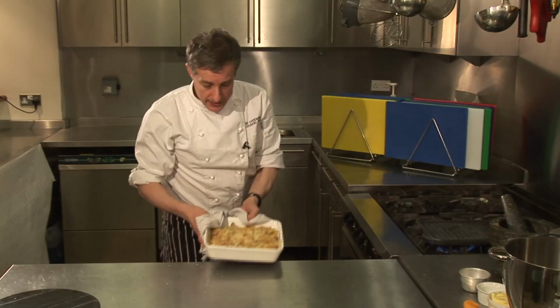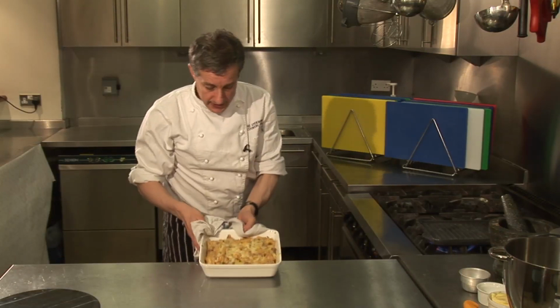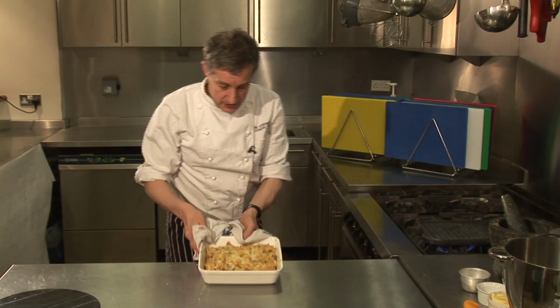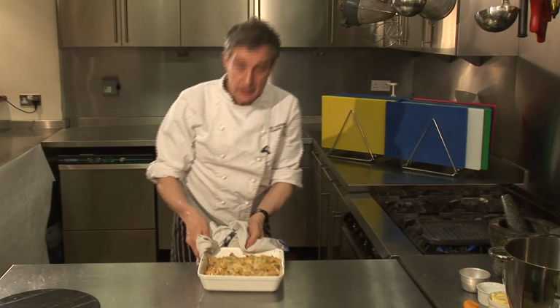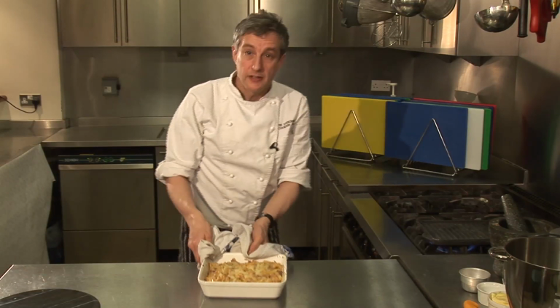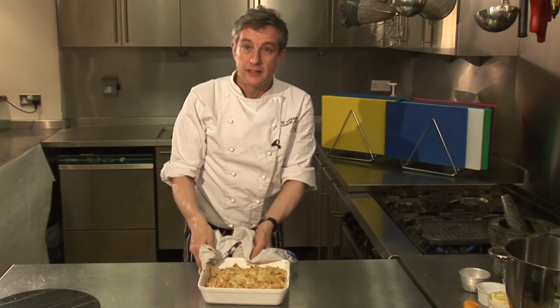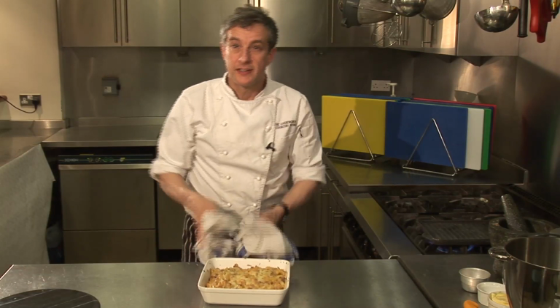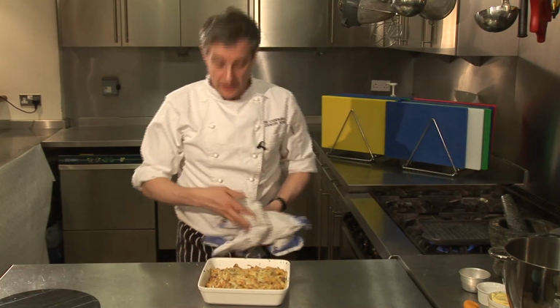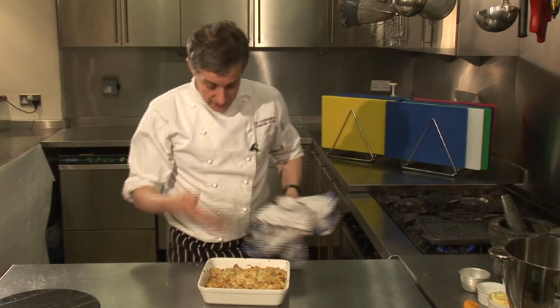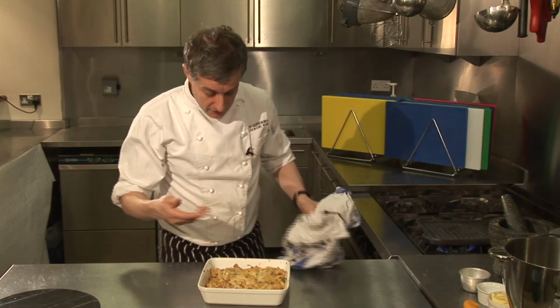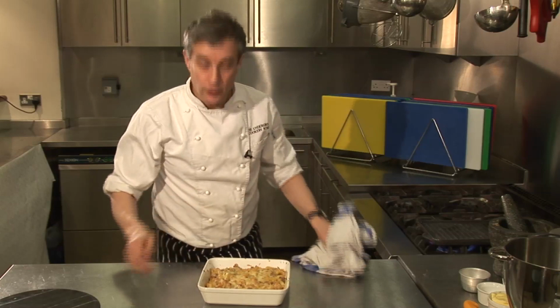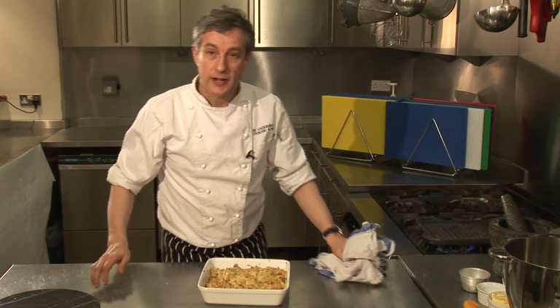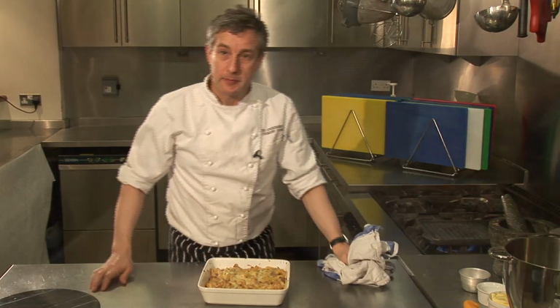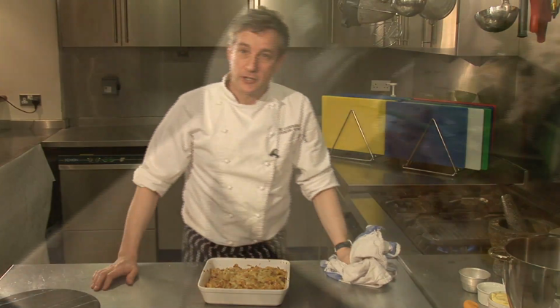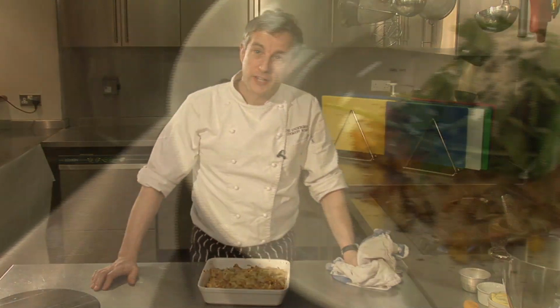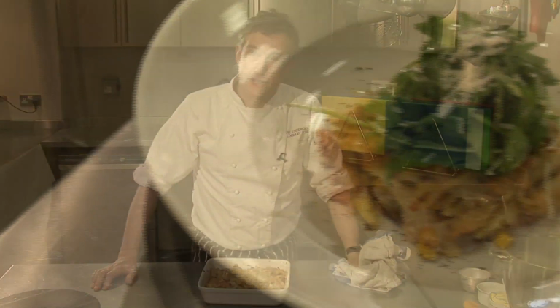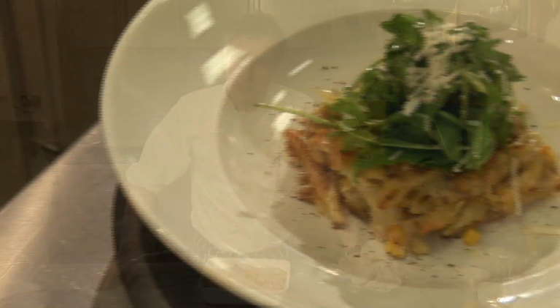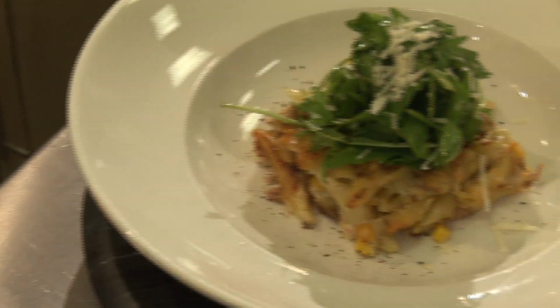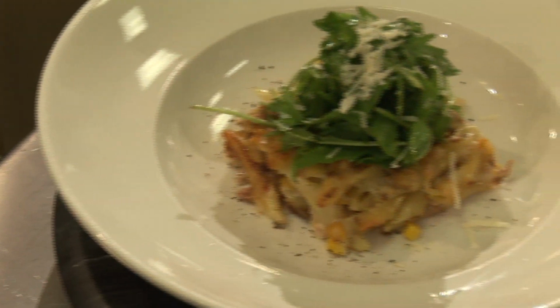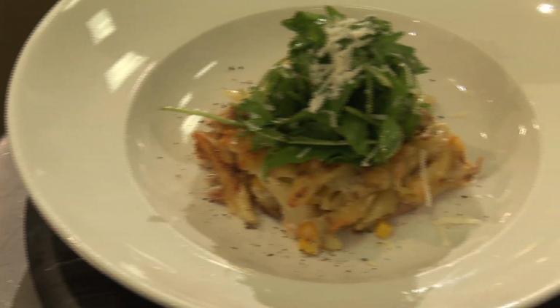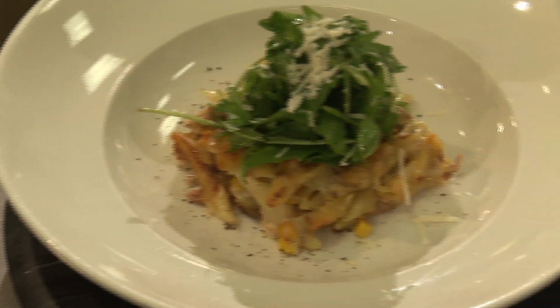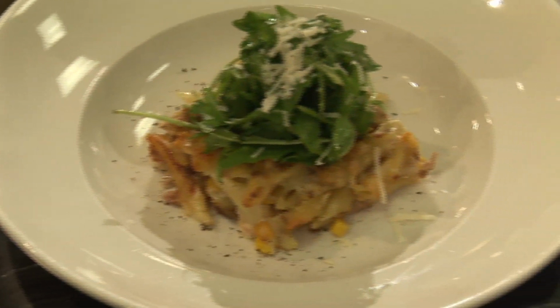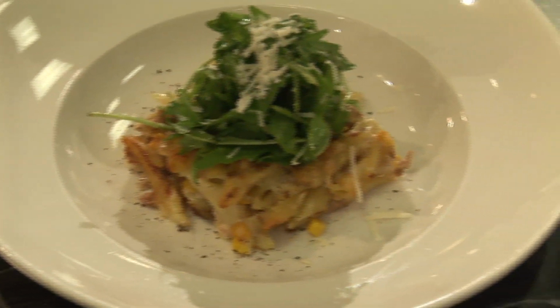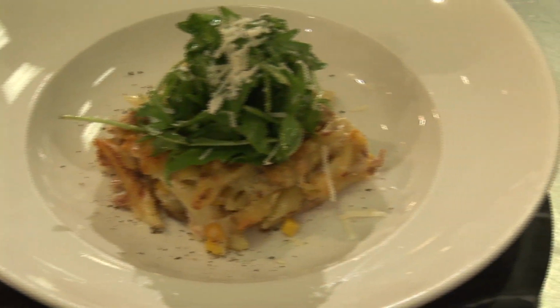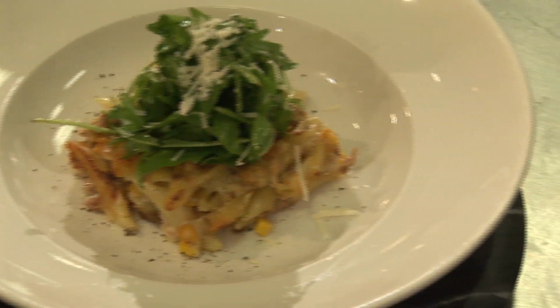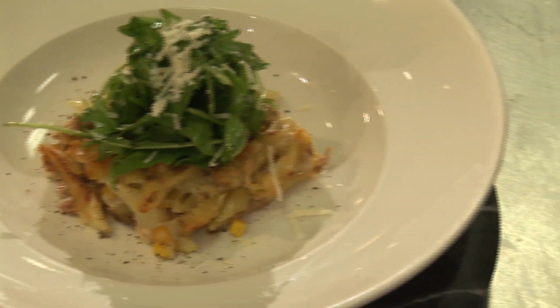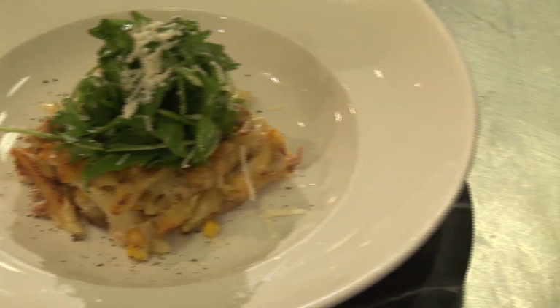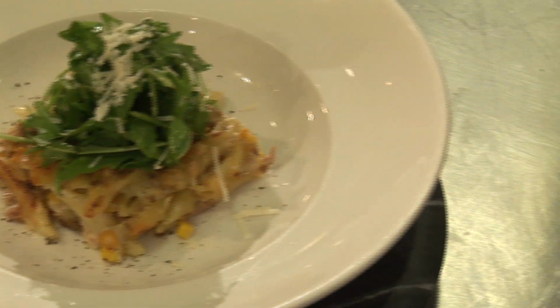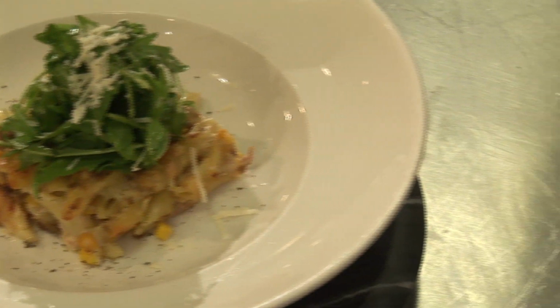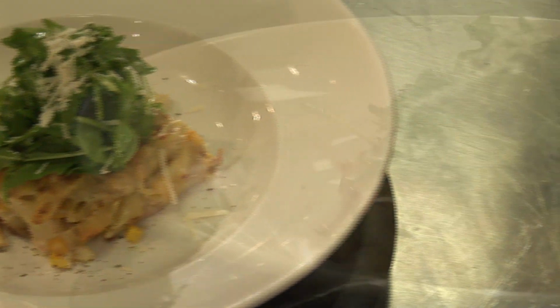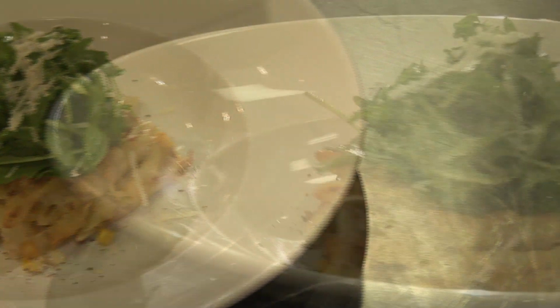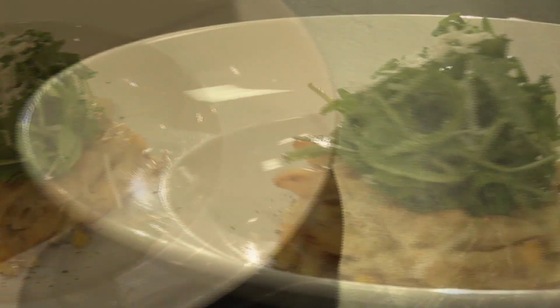That is store cupboard cooking at its best — the perfect tuna pasta bake. Thanks for having me.